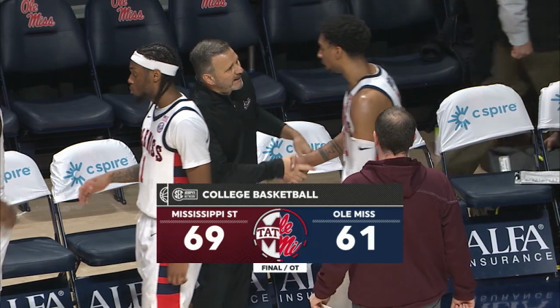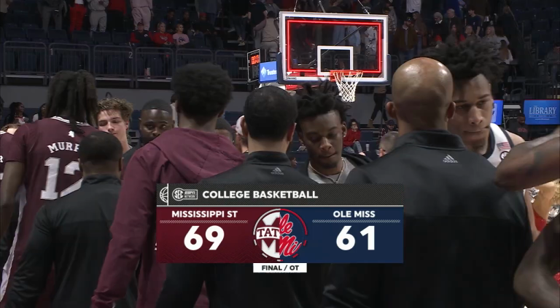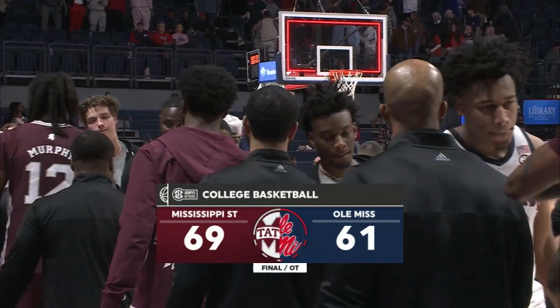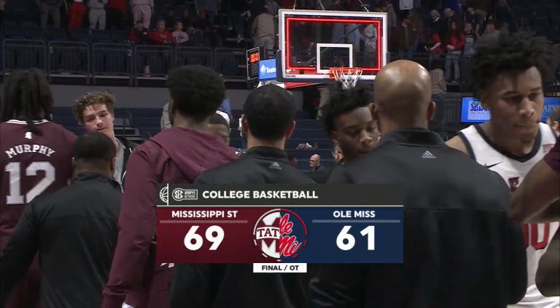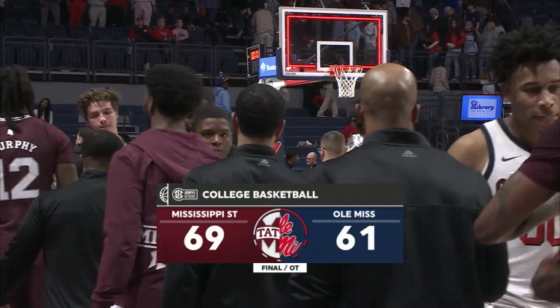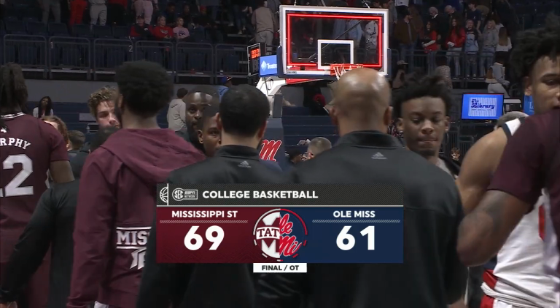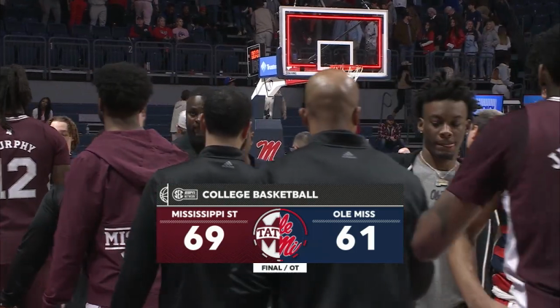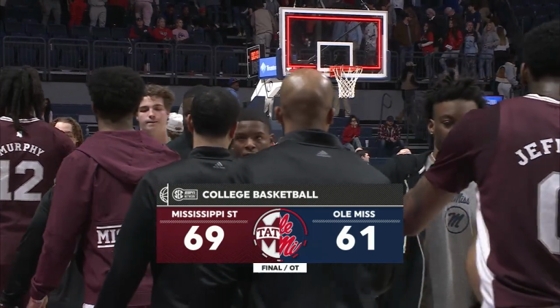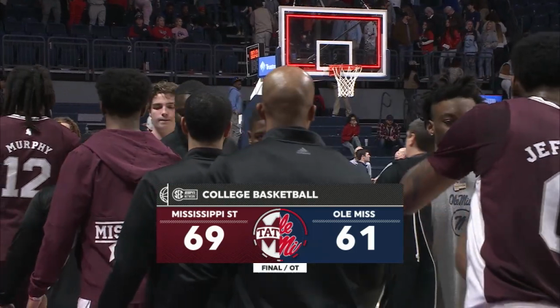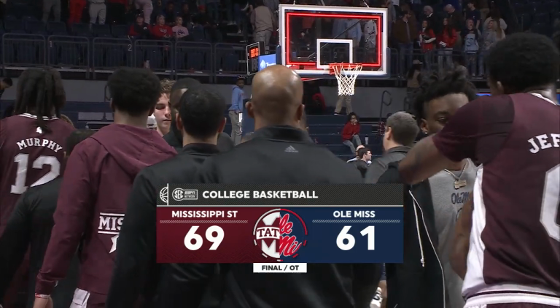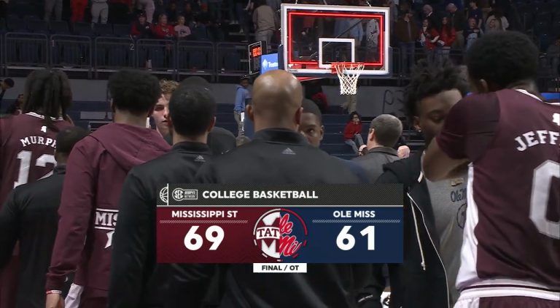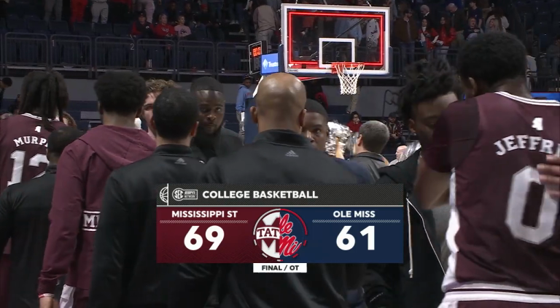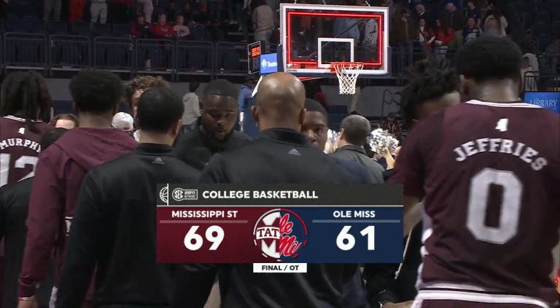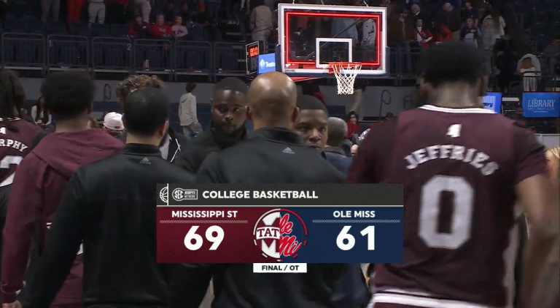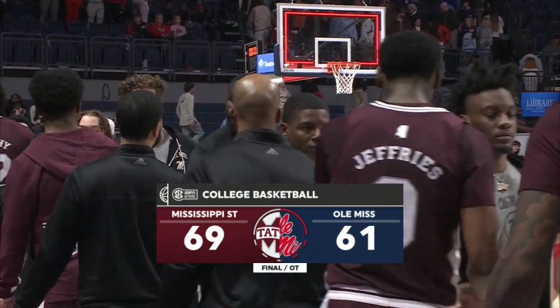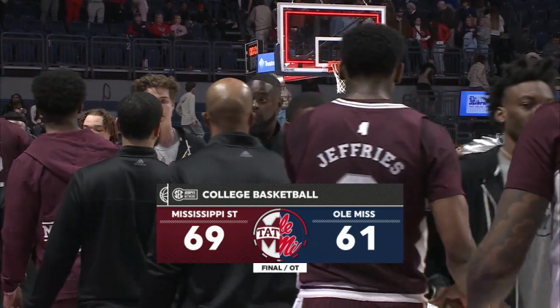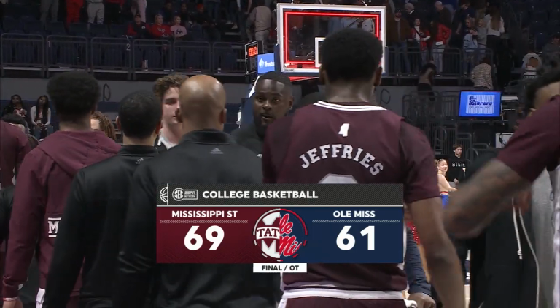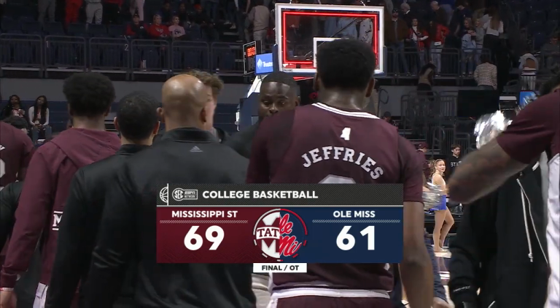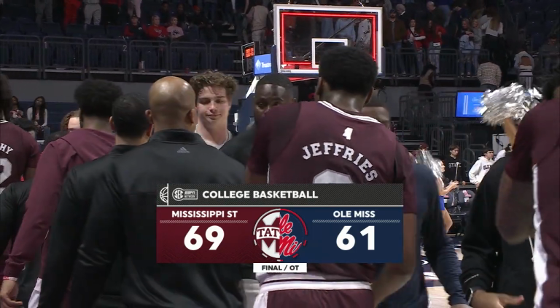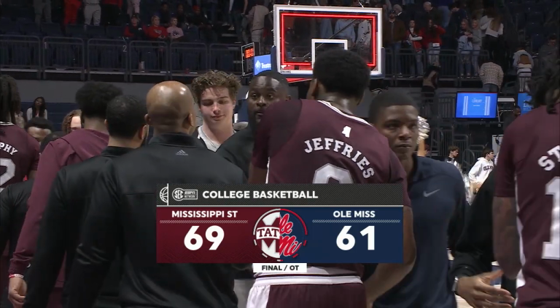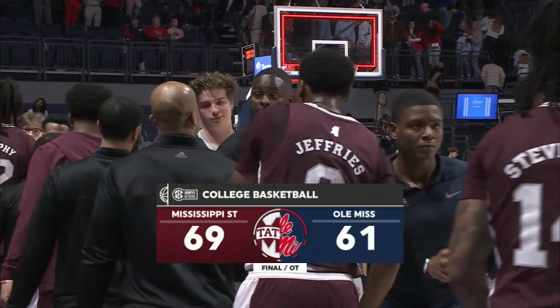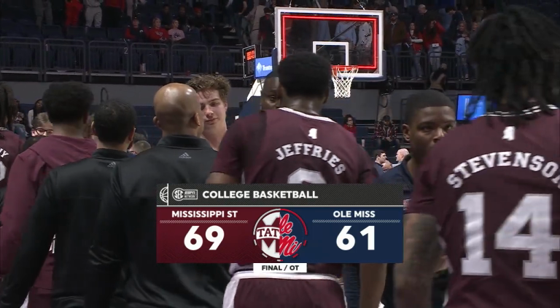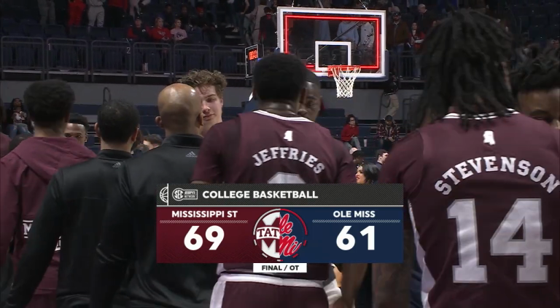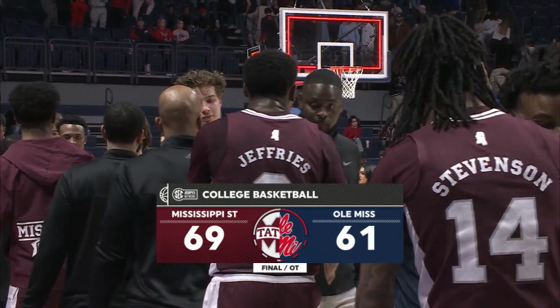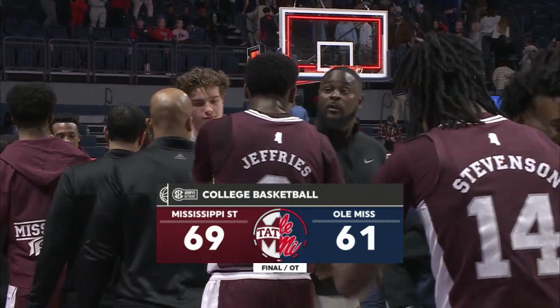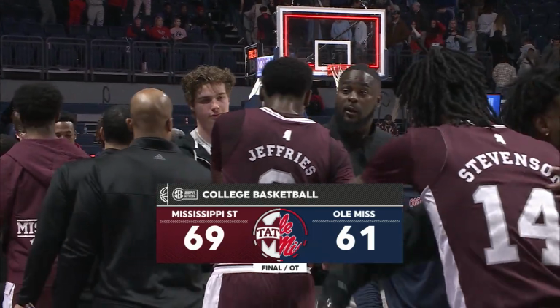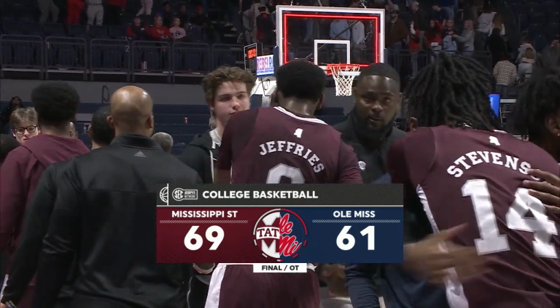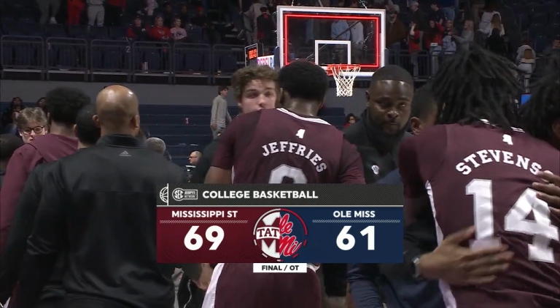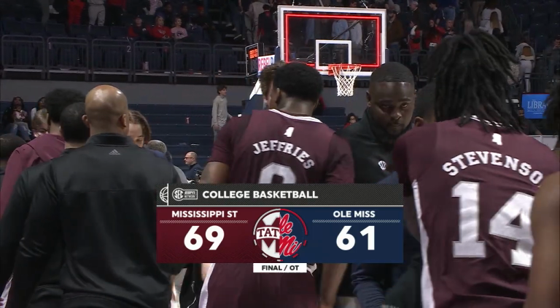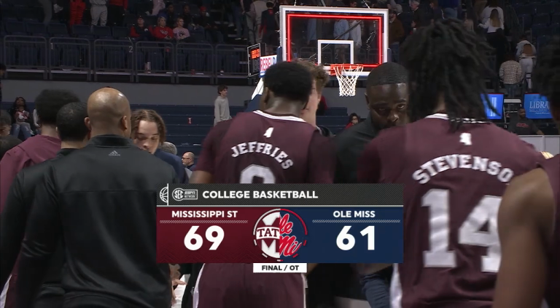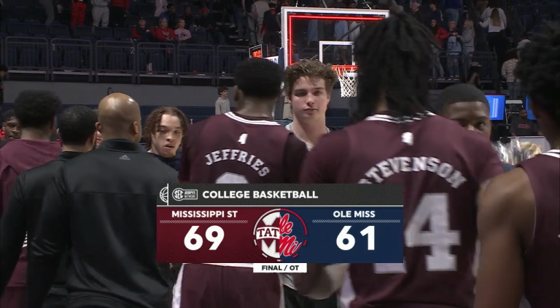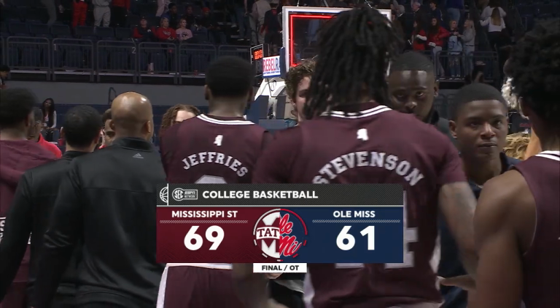But Mississippi State wins it in overtime, 69 to 61. From Mark Weiss, I'm Paul Sunderland saying so long from Oxford.